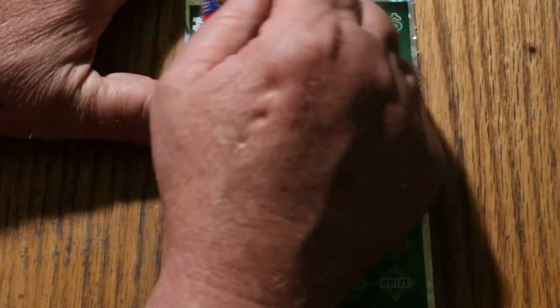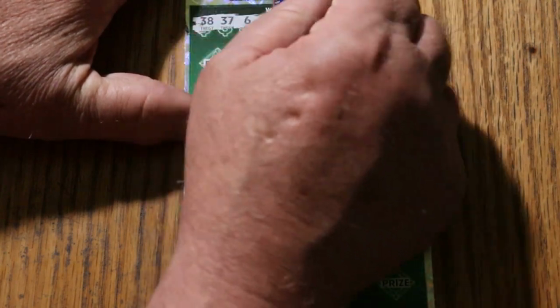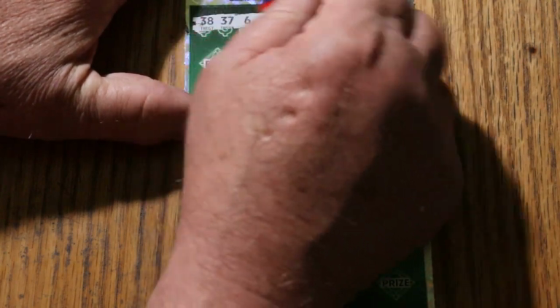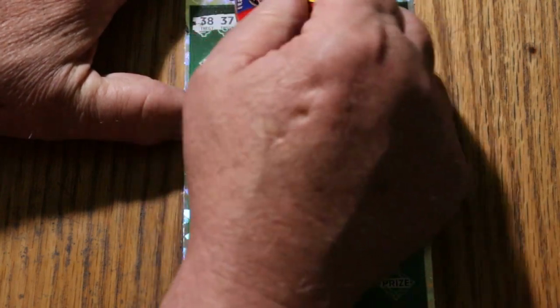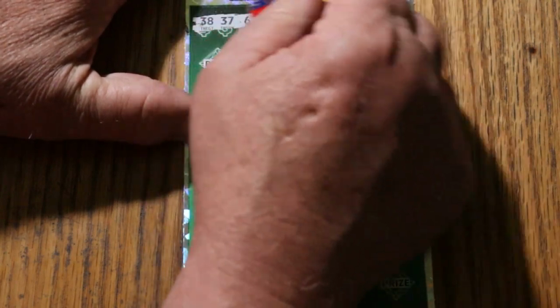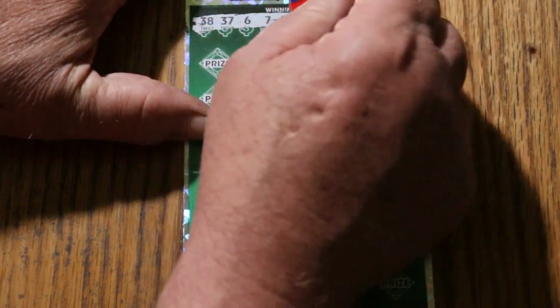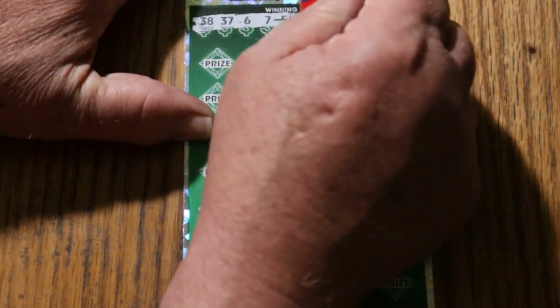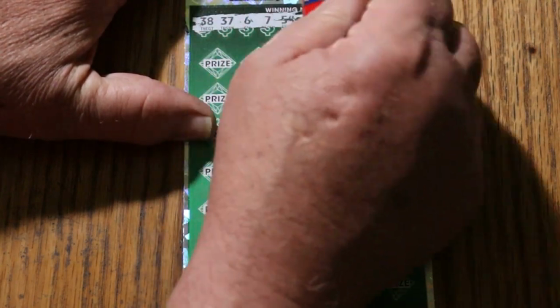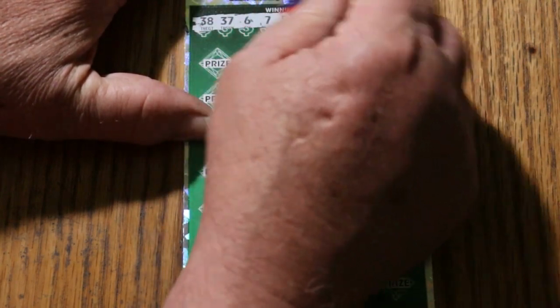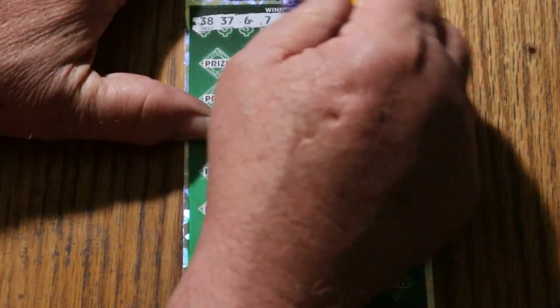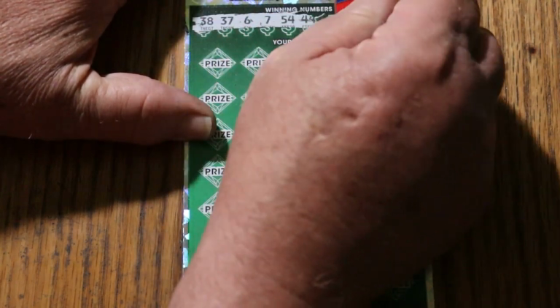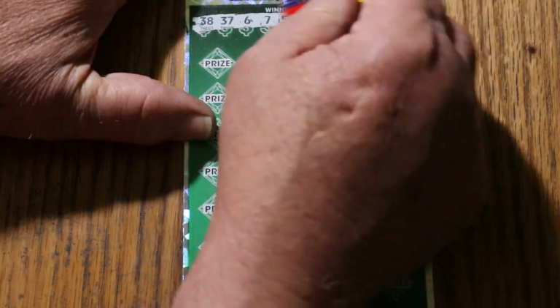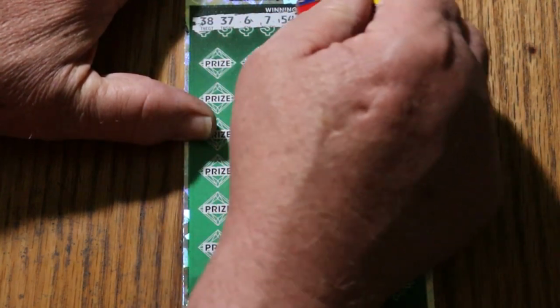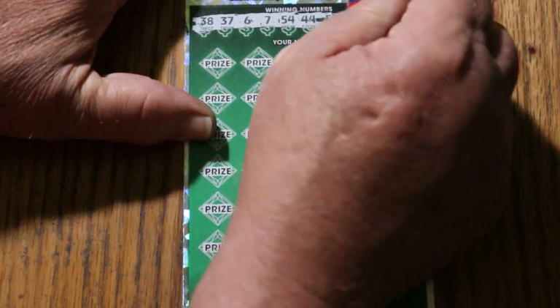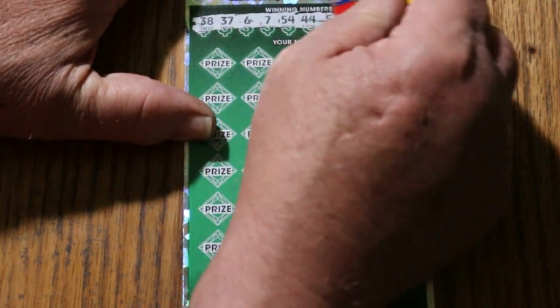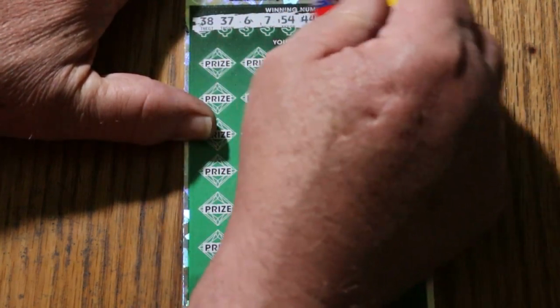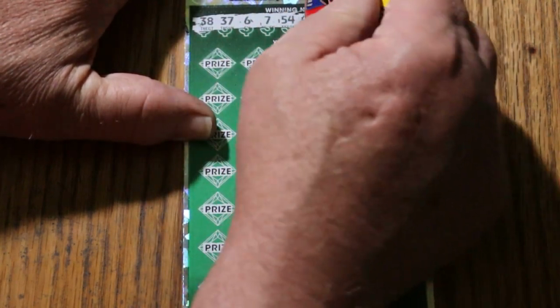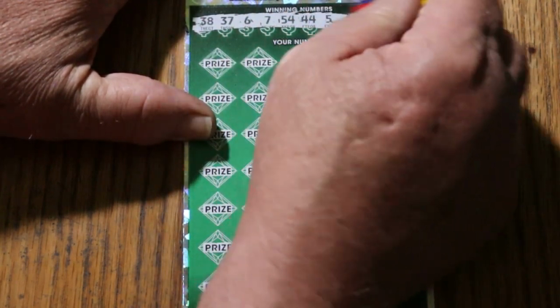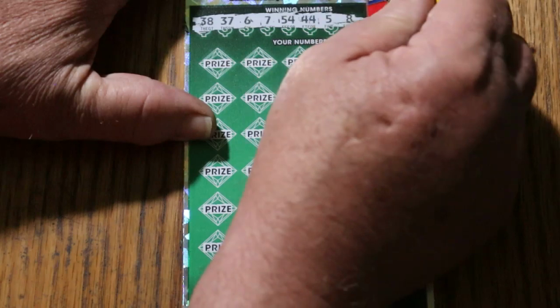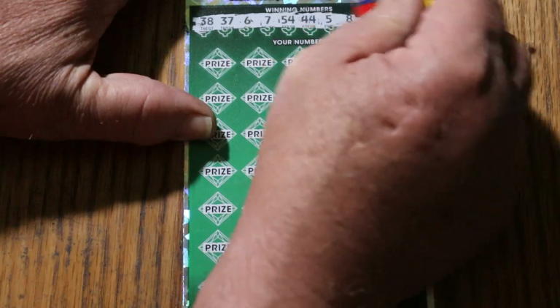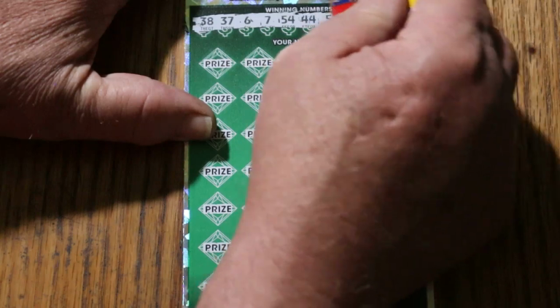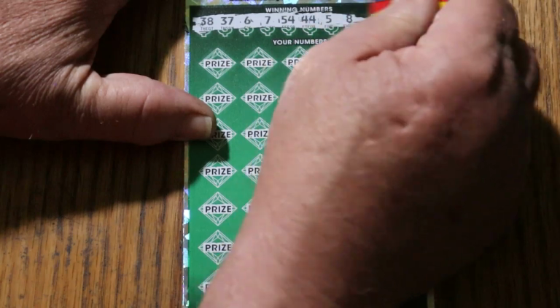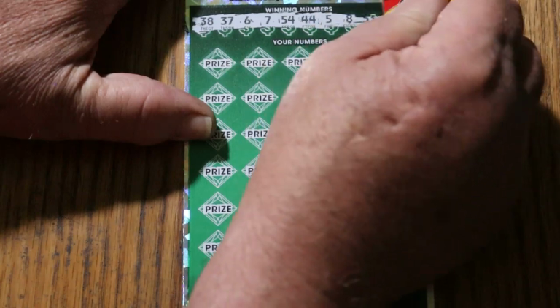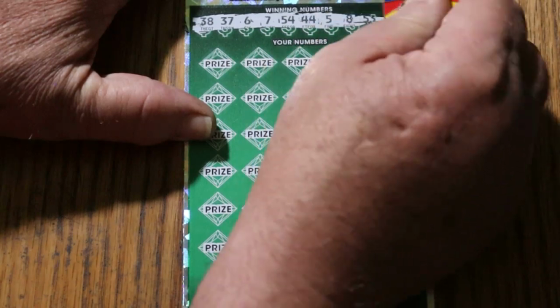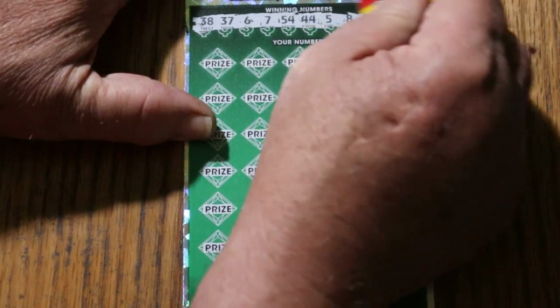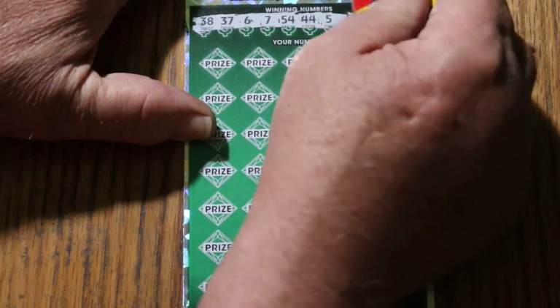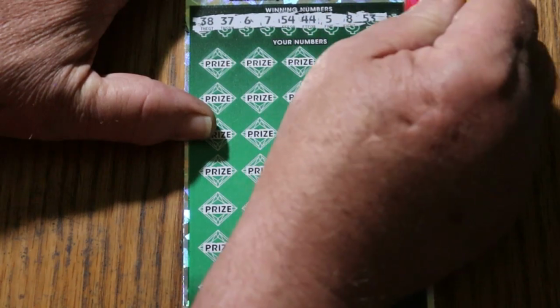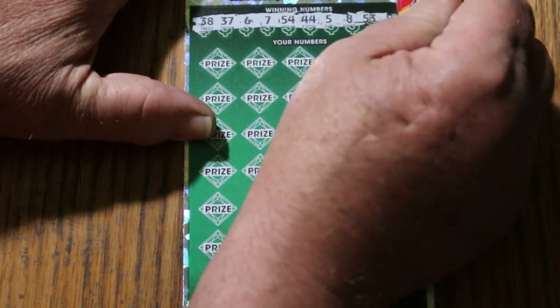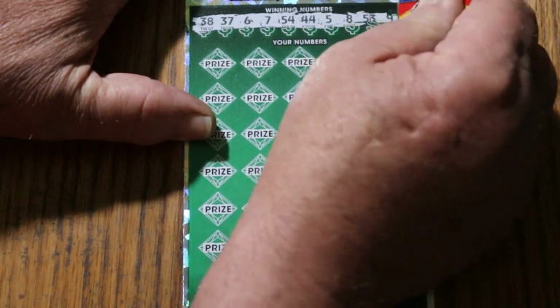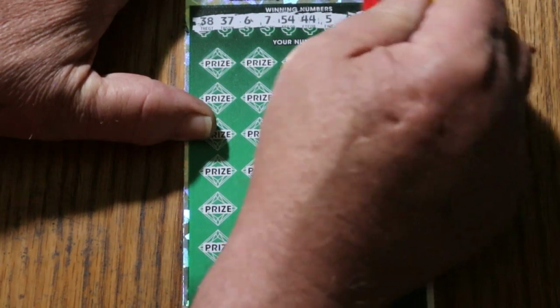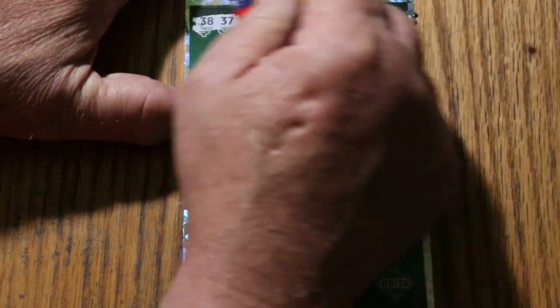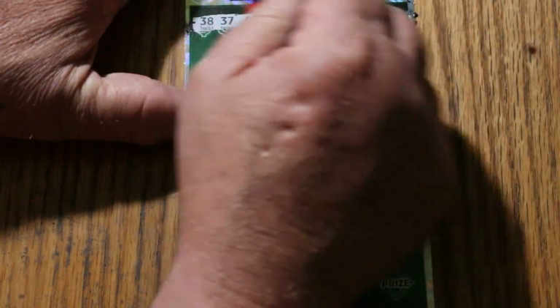Ticket 12 winning numbers: 38, 37, 6, 7, 54, 44, 5, 8, 53, and 9.